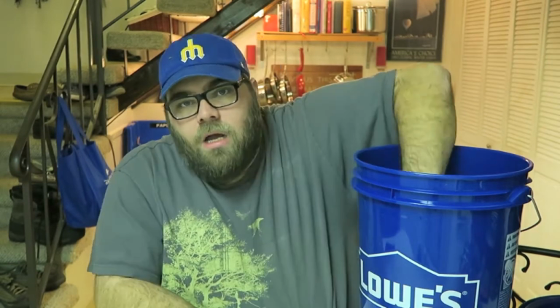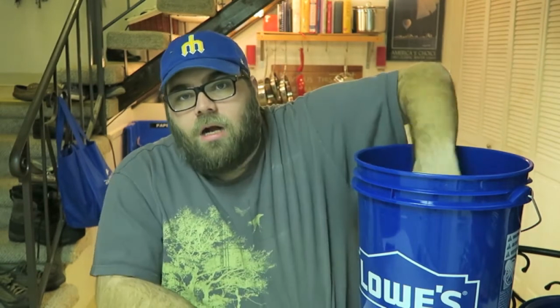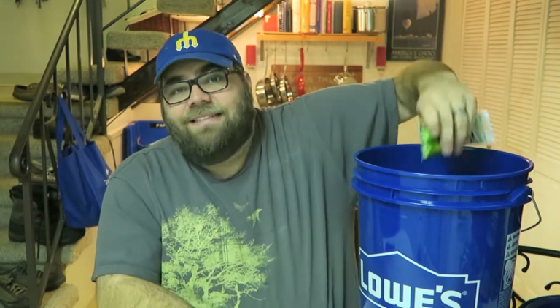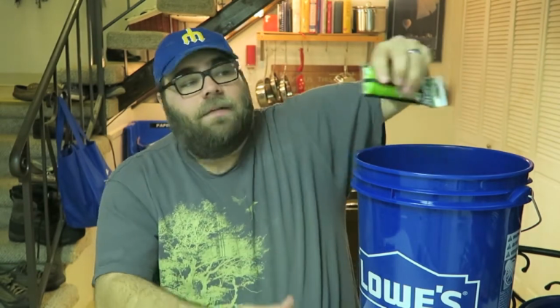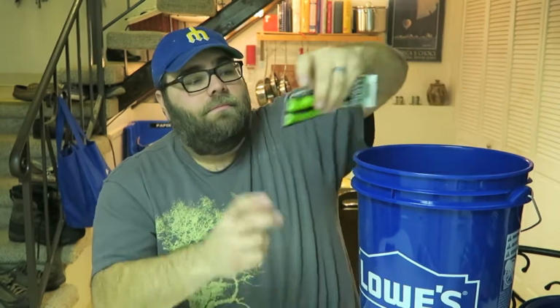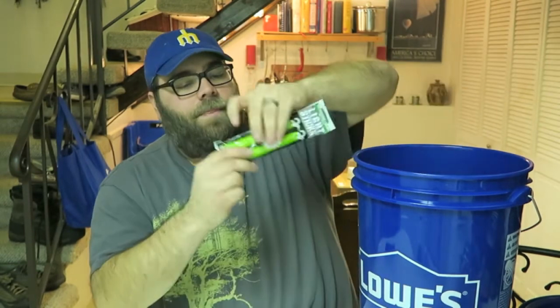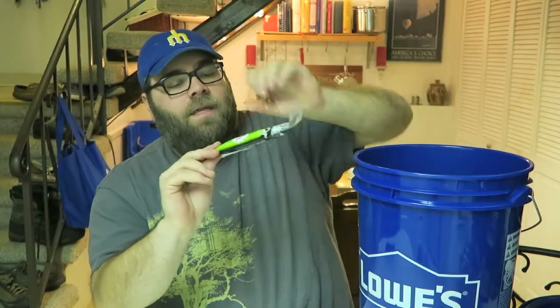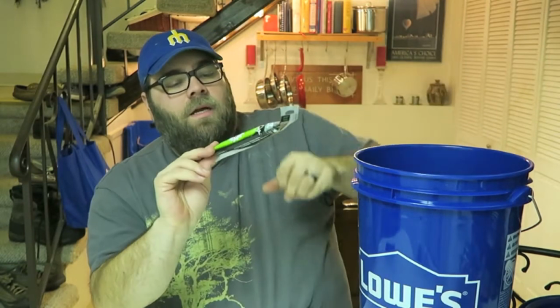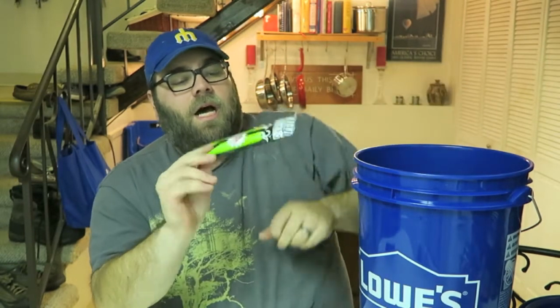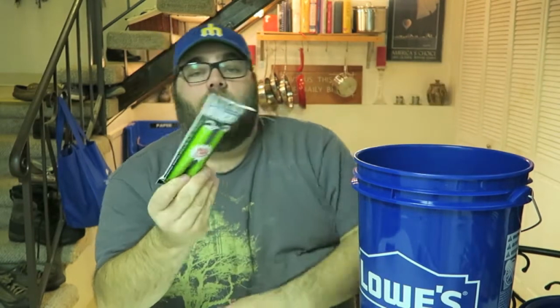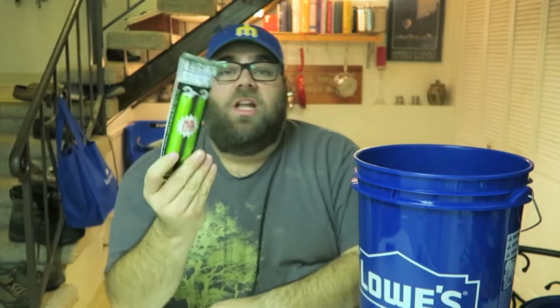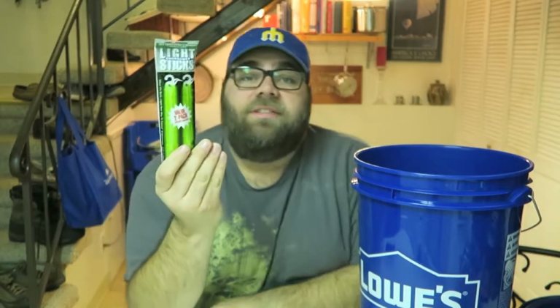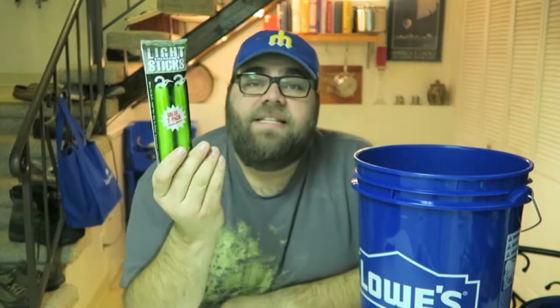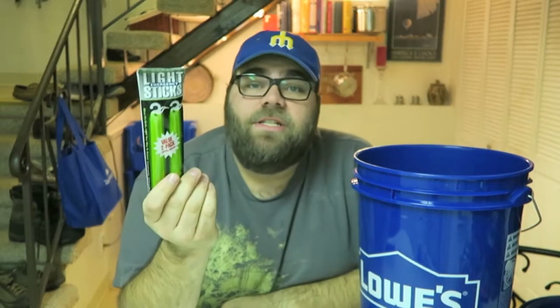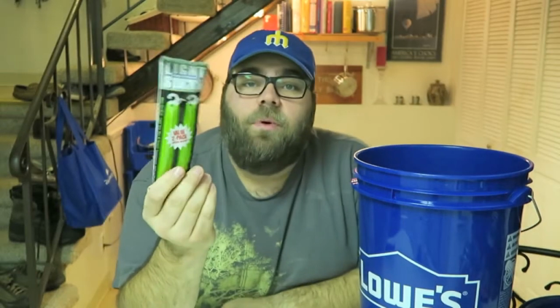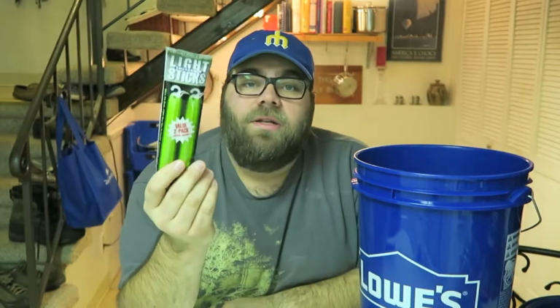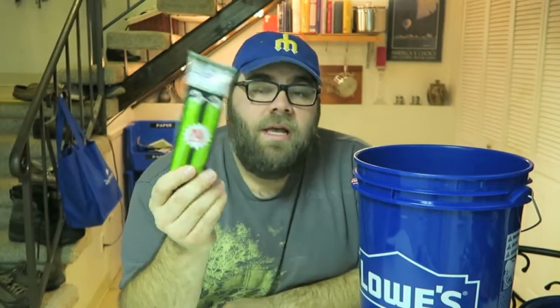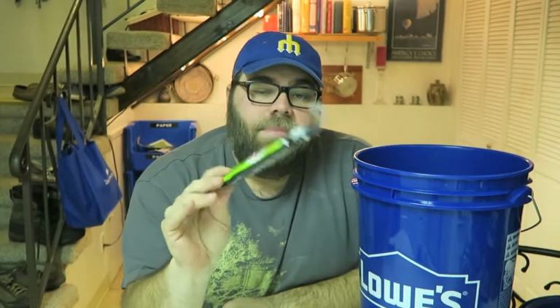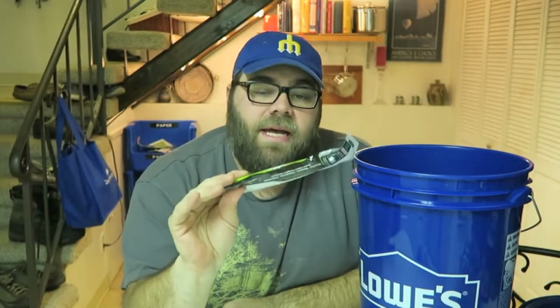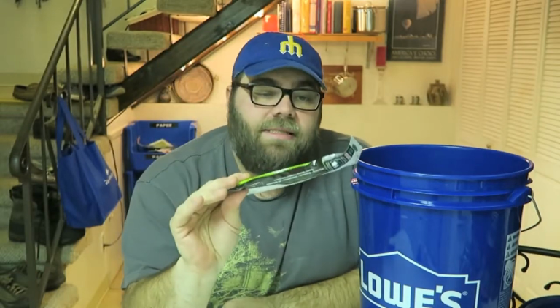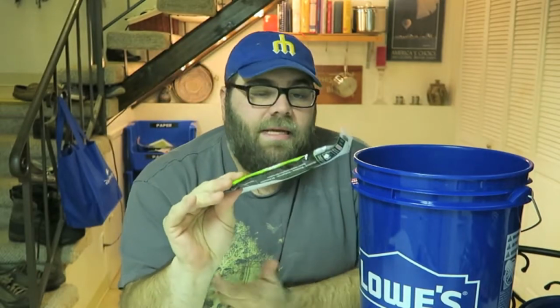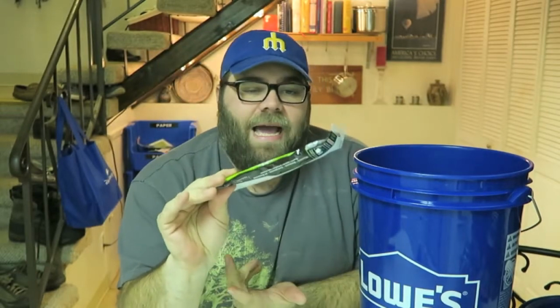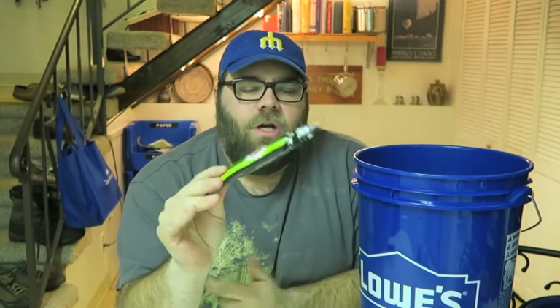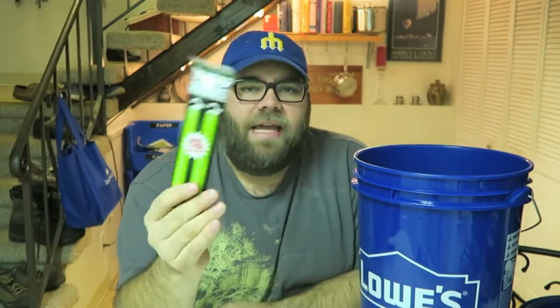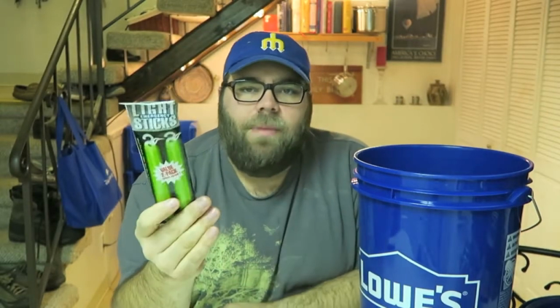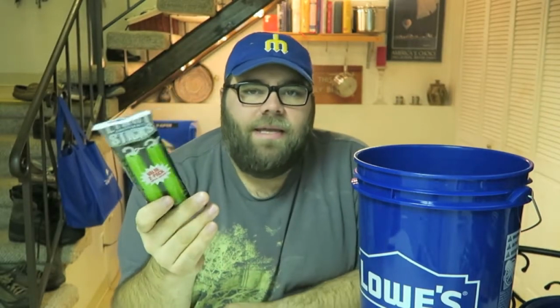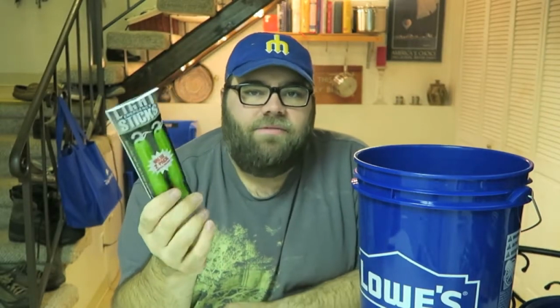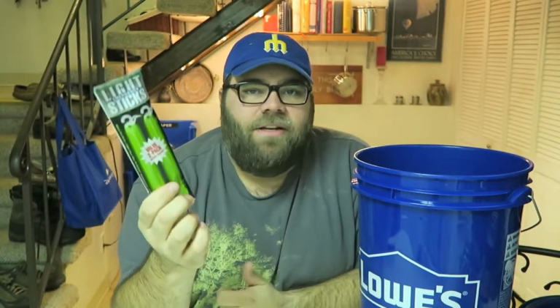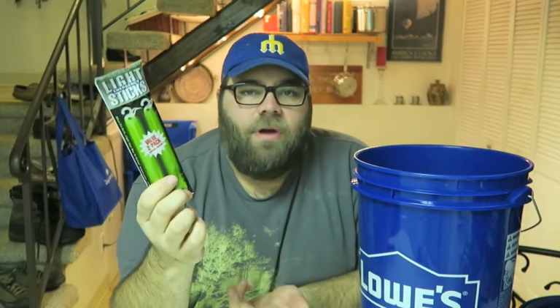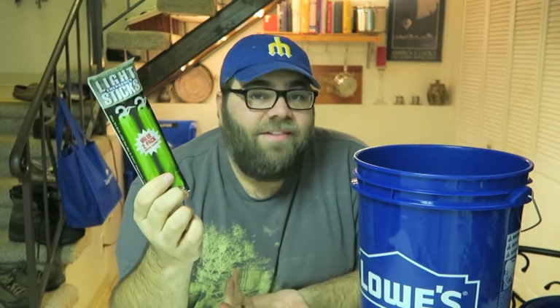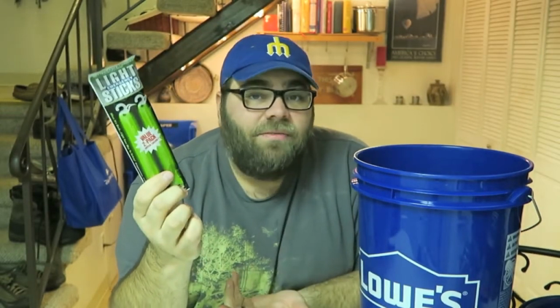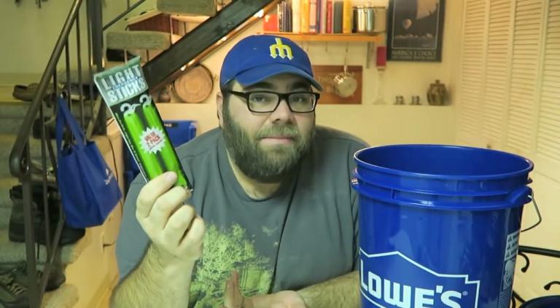Our next item: glow sticks. These are important because, I don't know, like you might find a rave maybe.